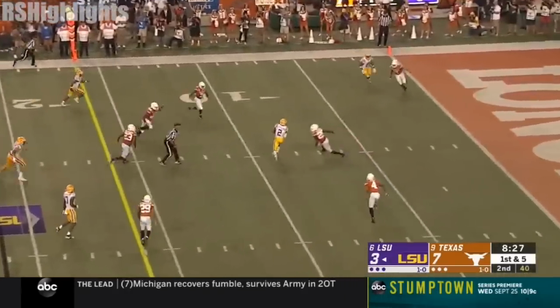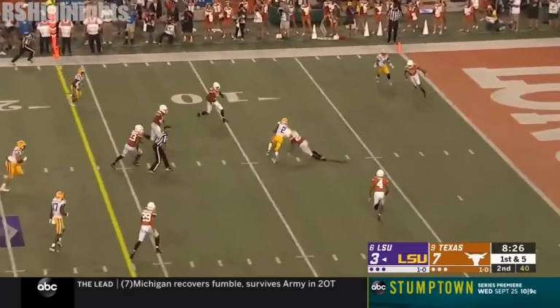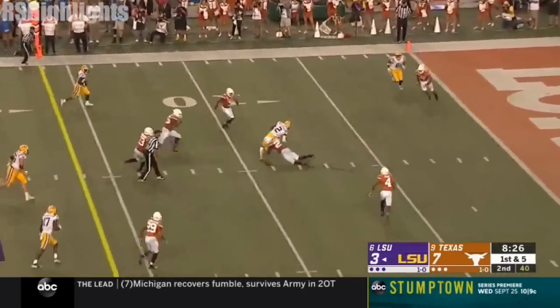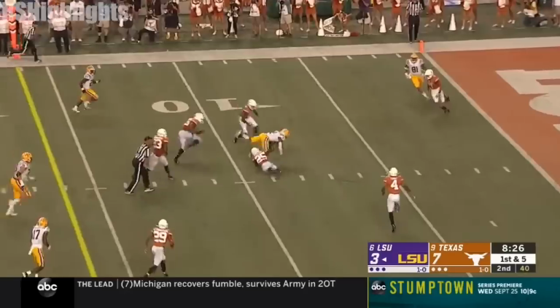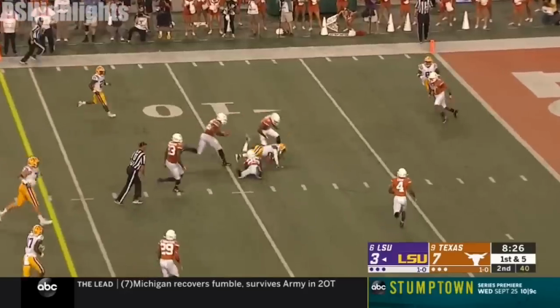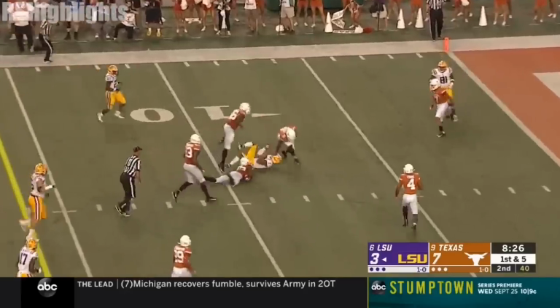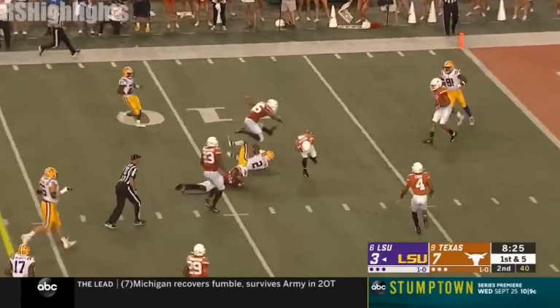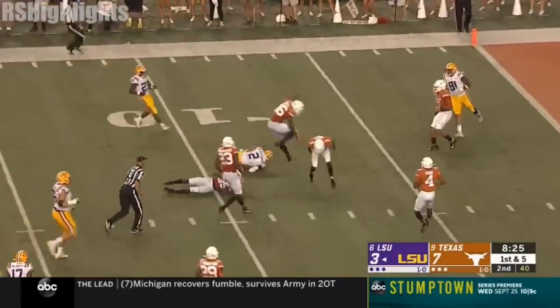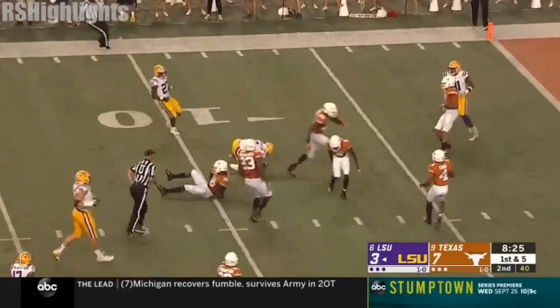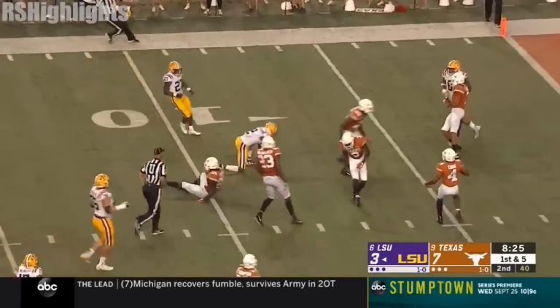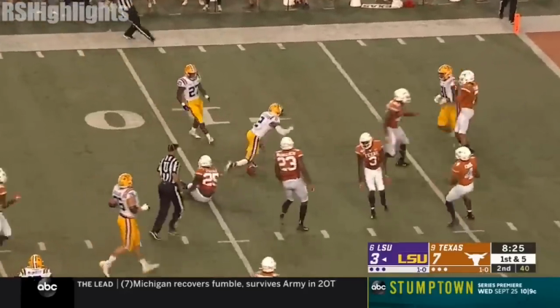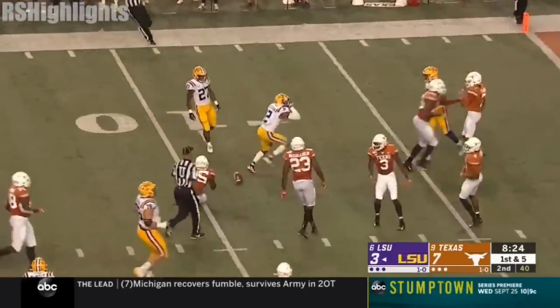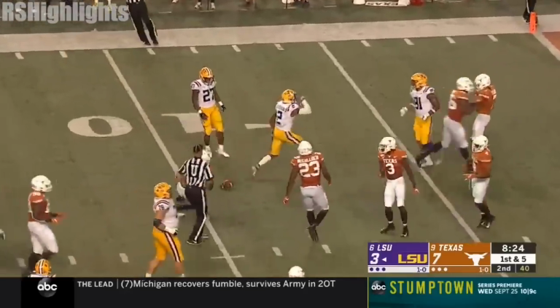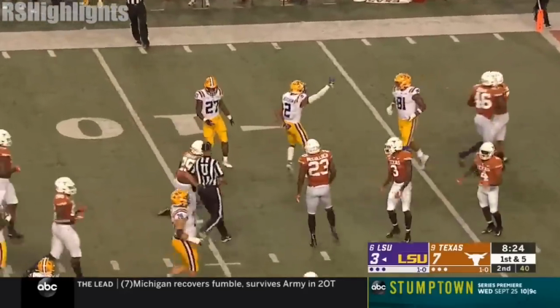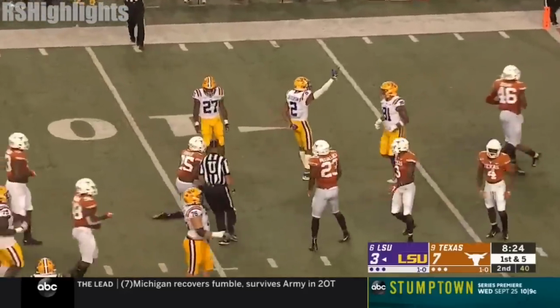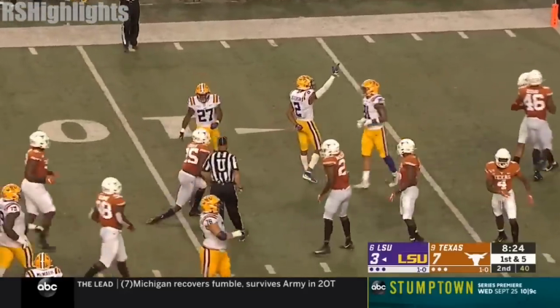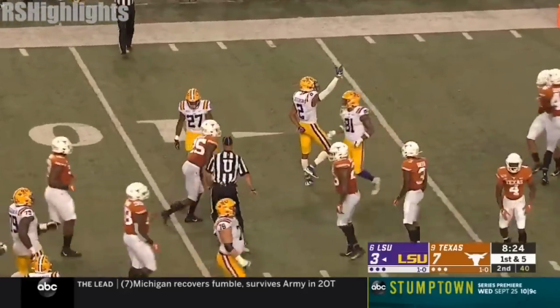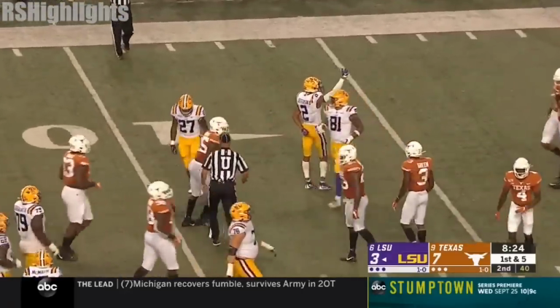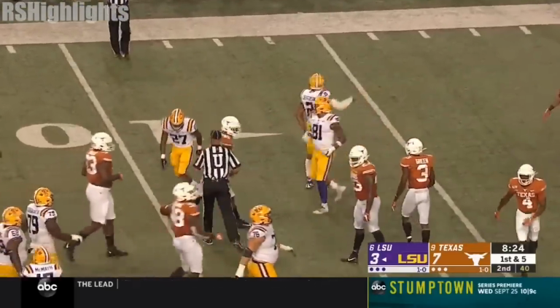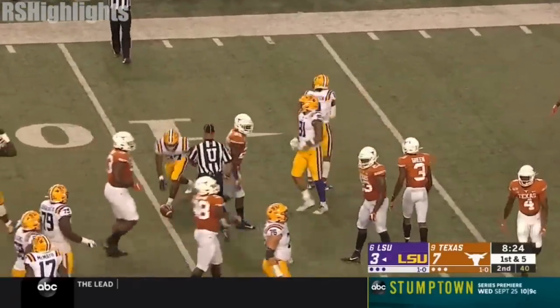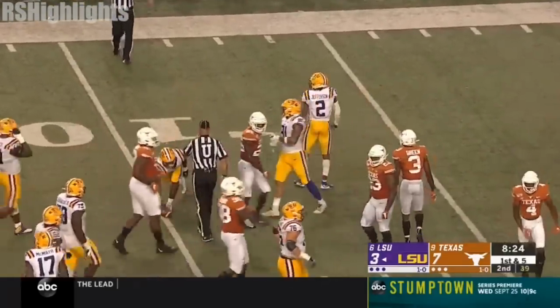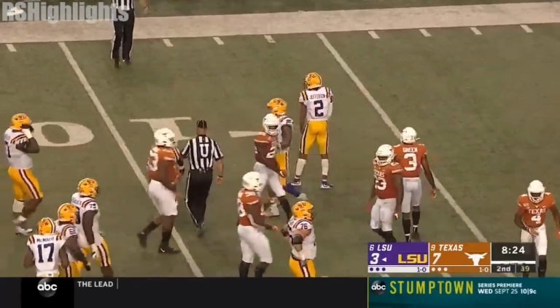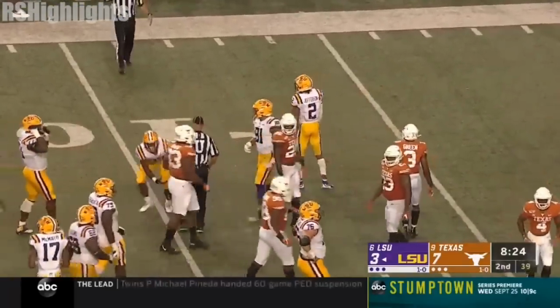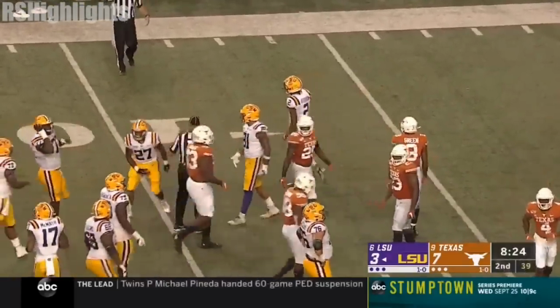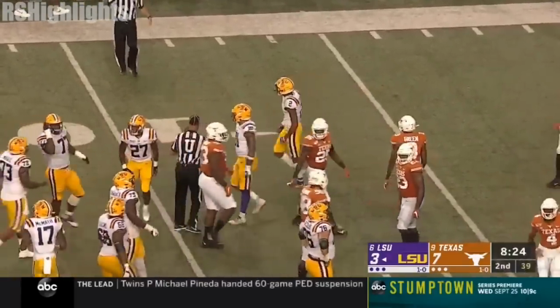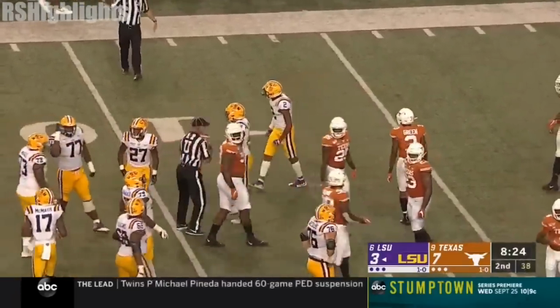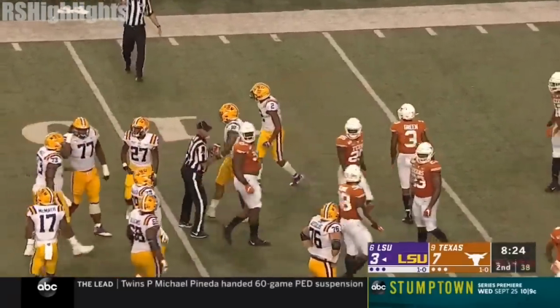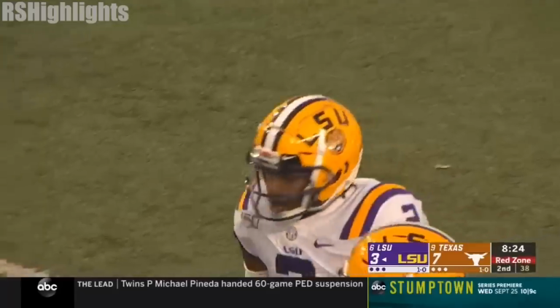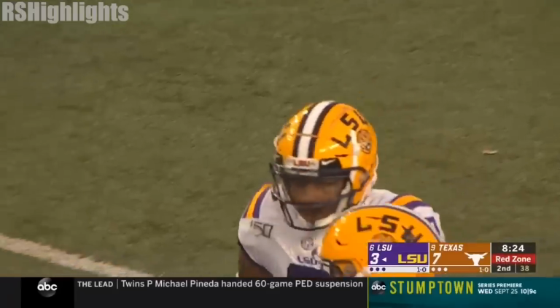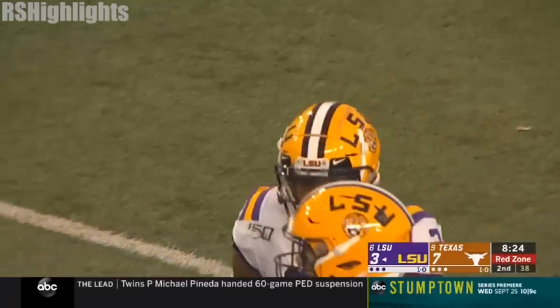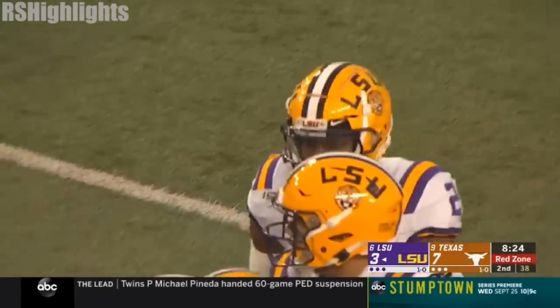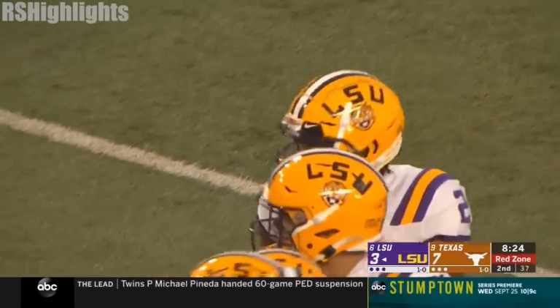Burrow finds Jefferson again — second time on this drive. Another first down. And LSU has first and goal.